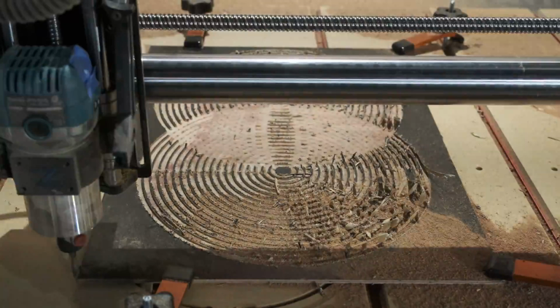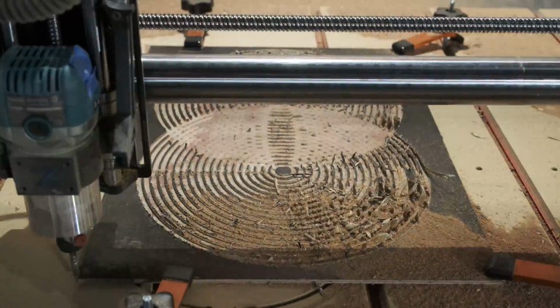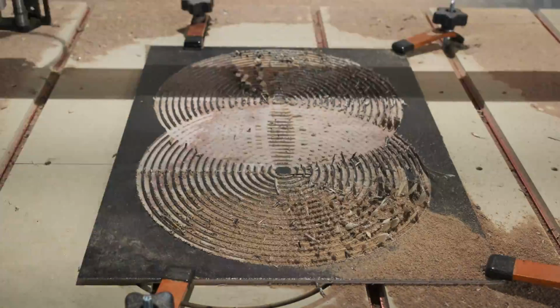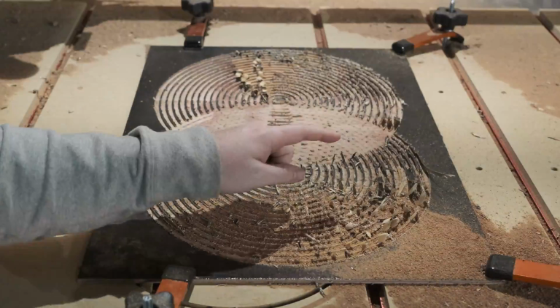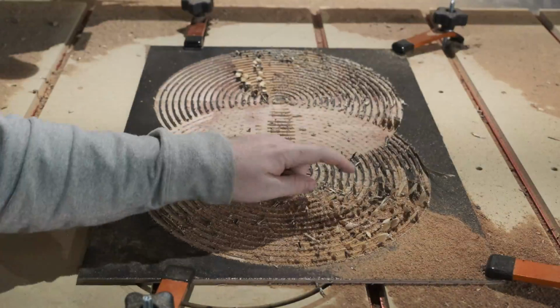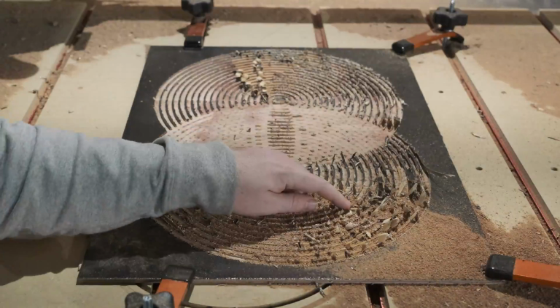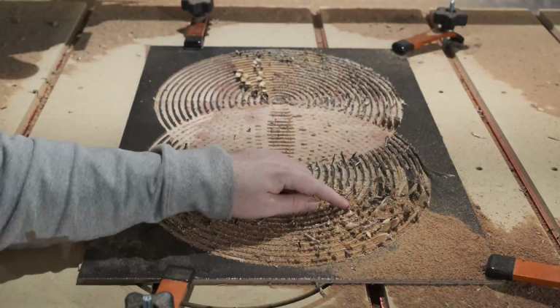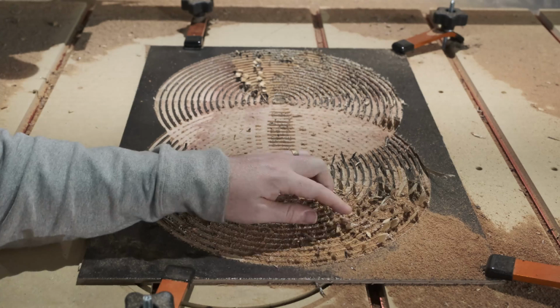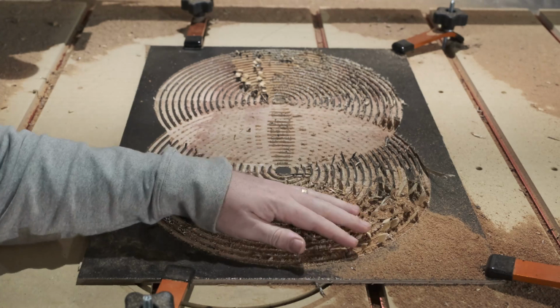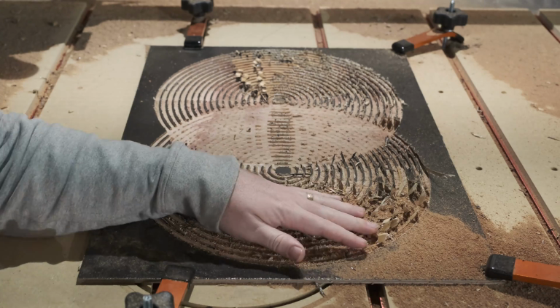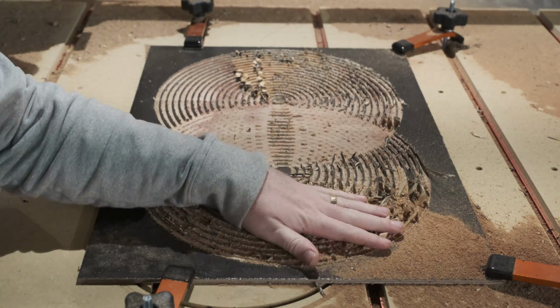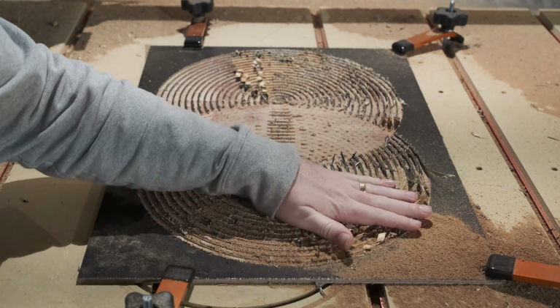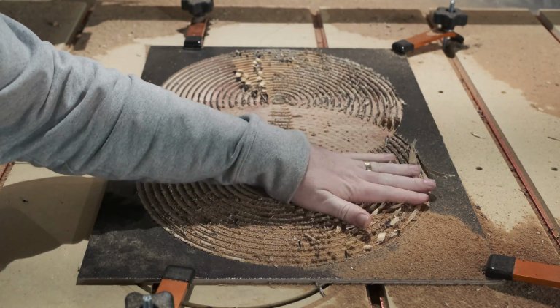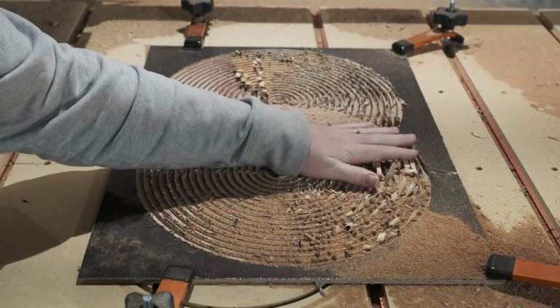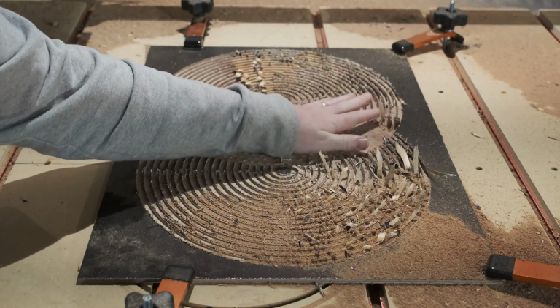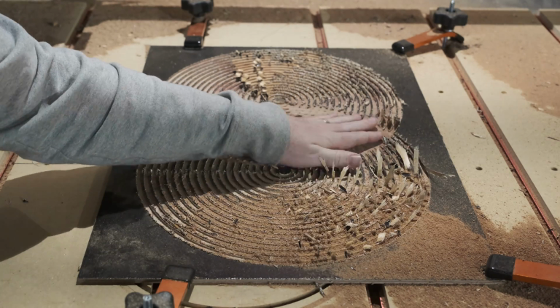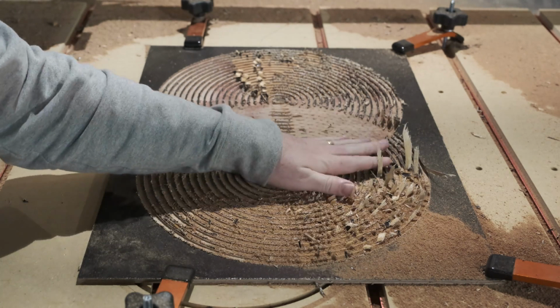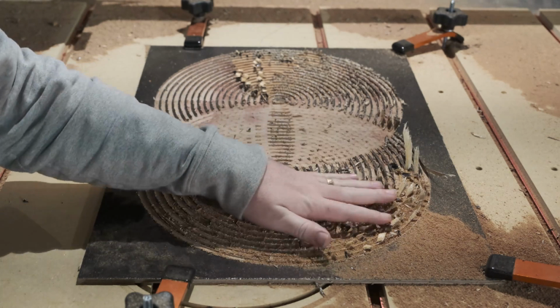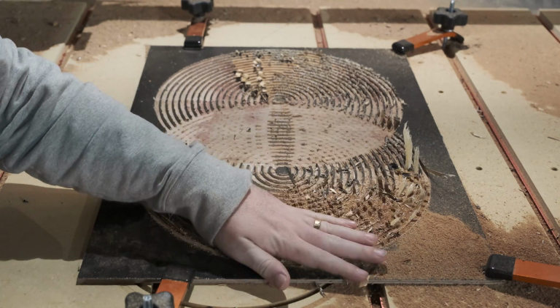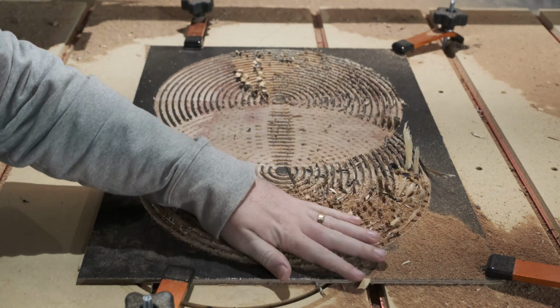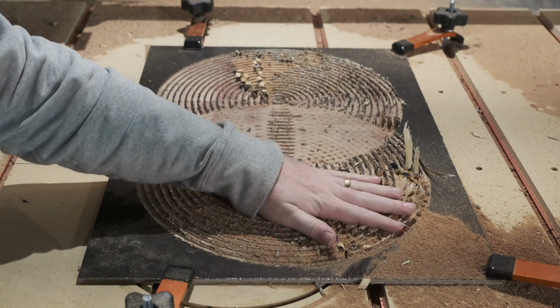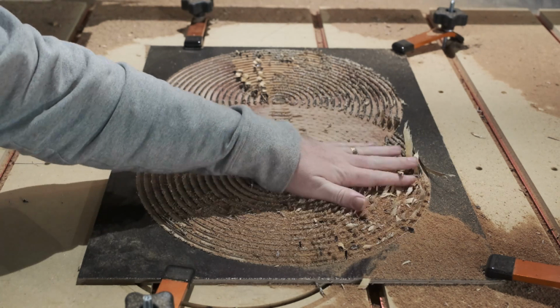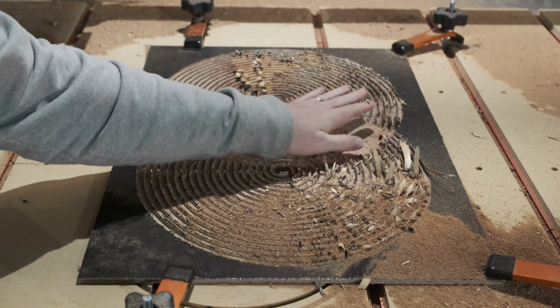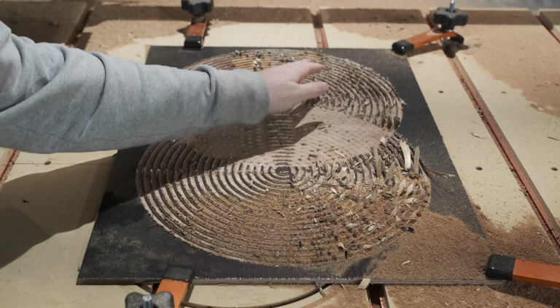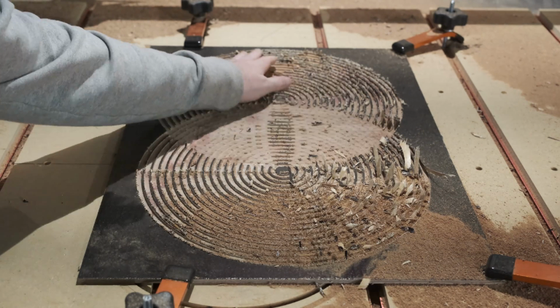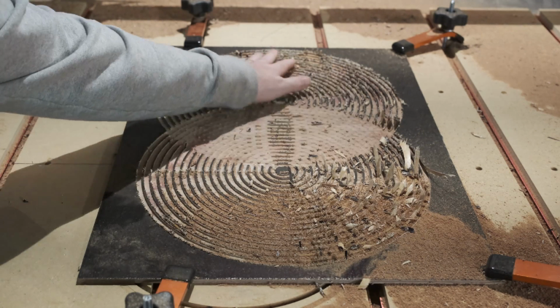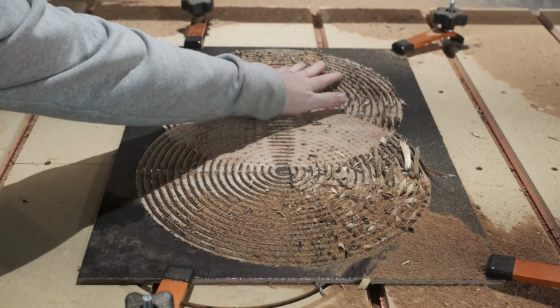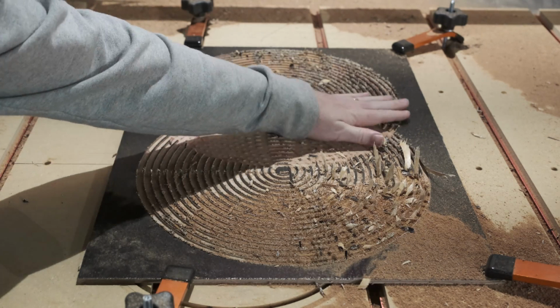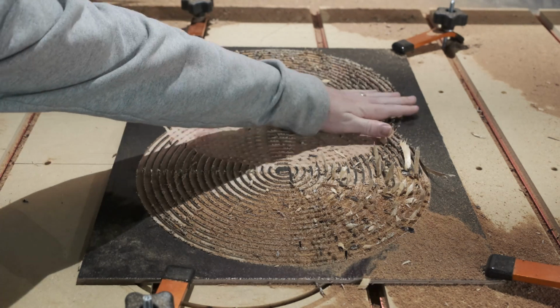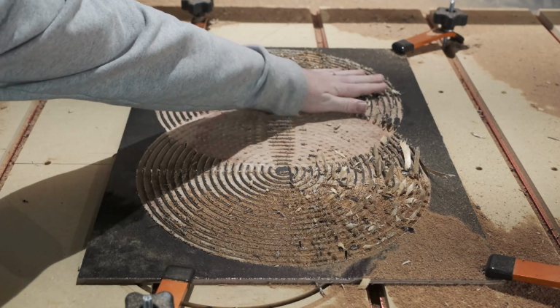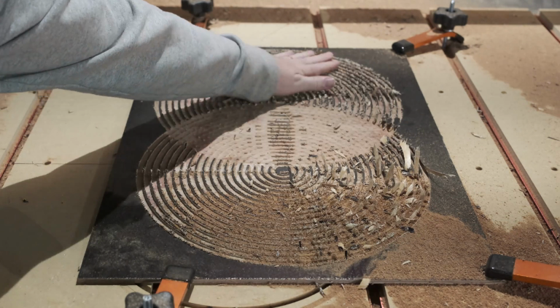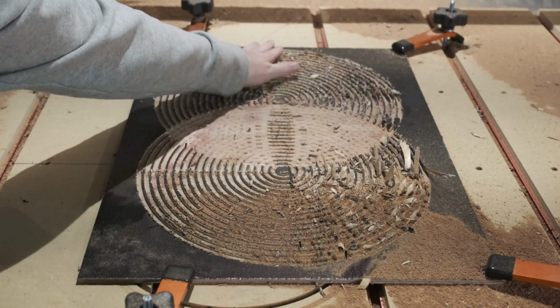And this is why you should not use an upcut bit on plywood.